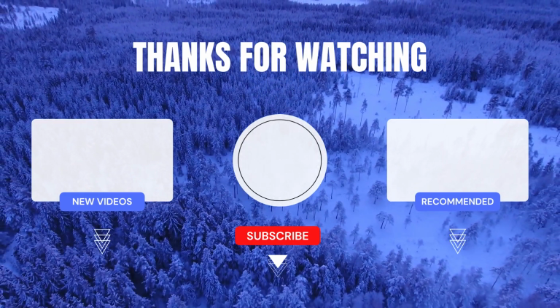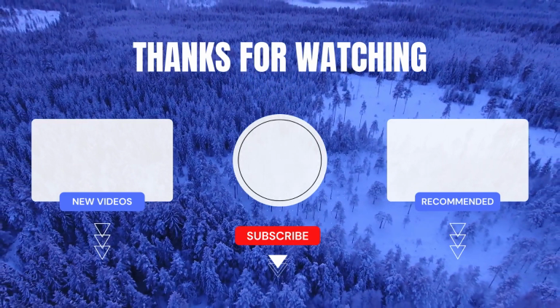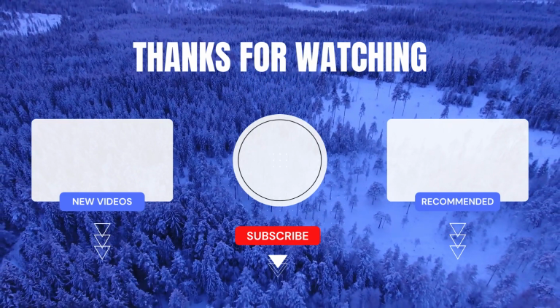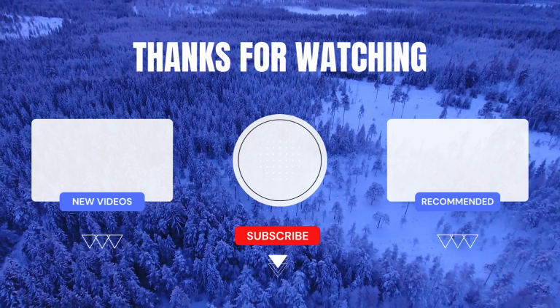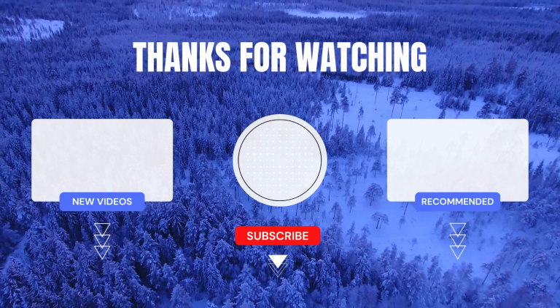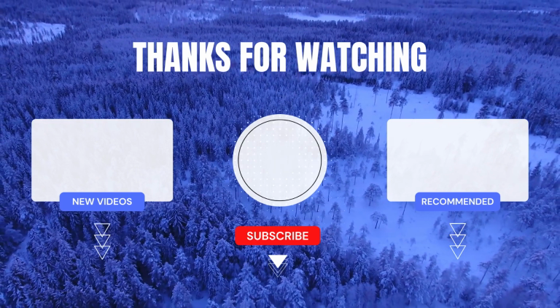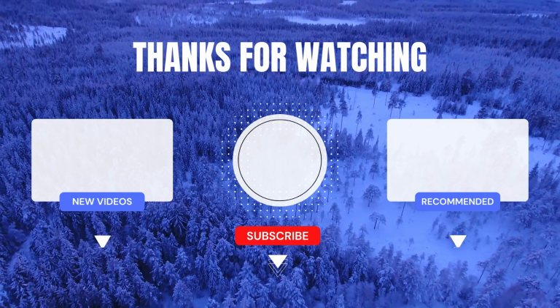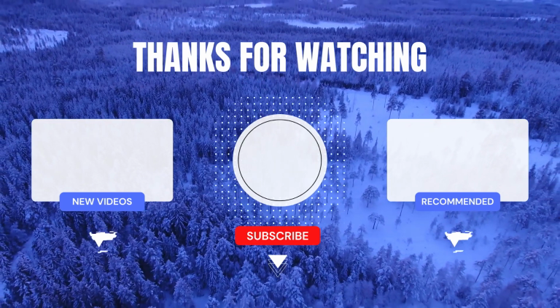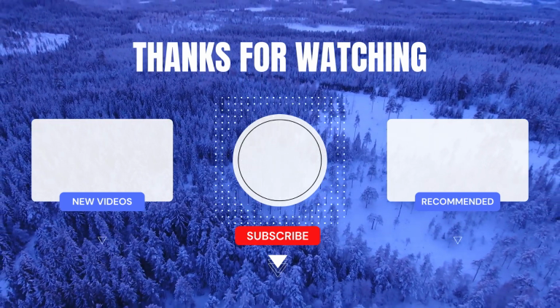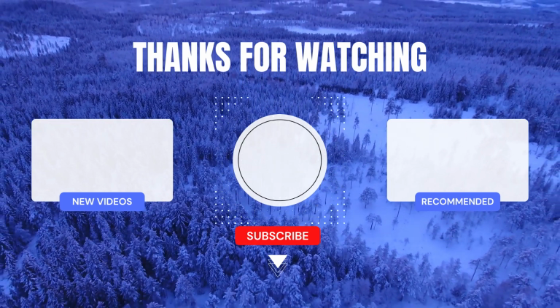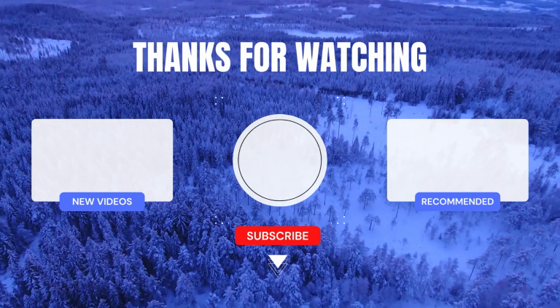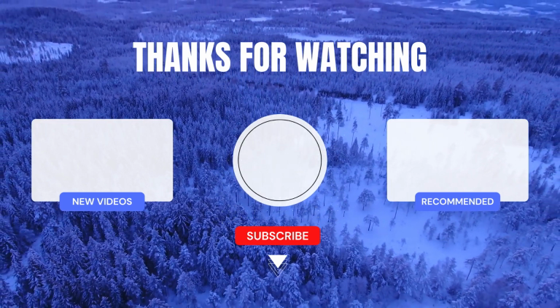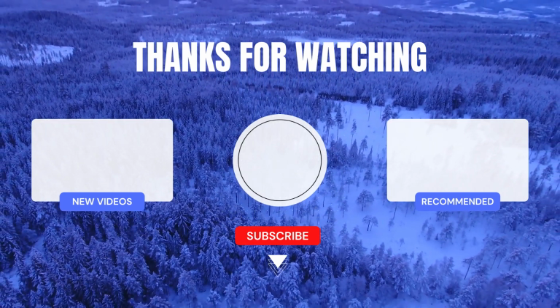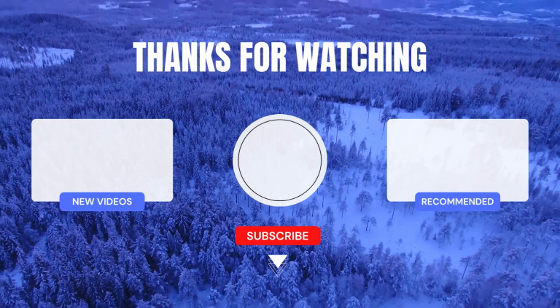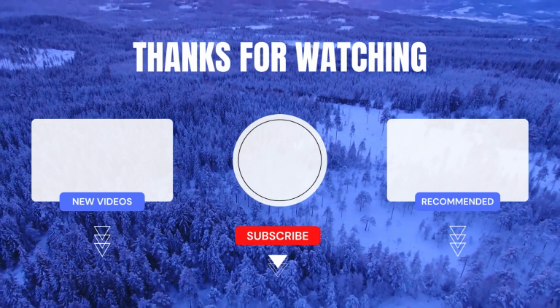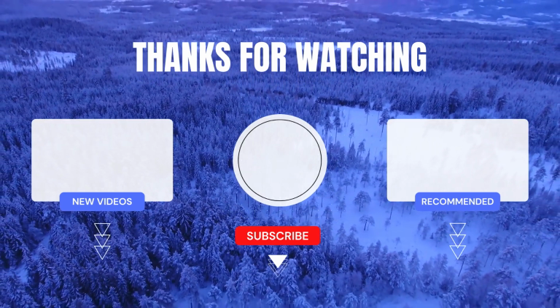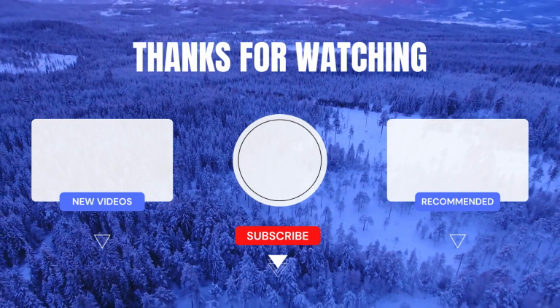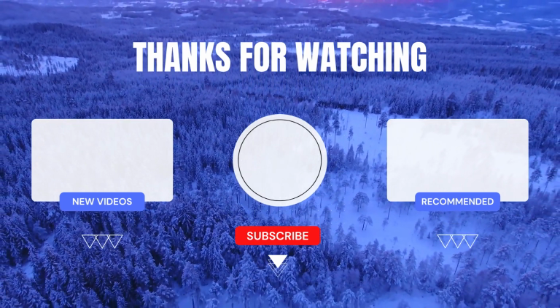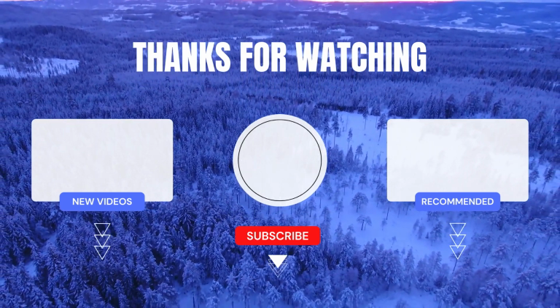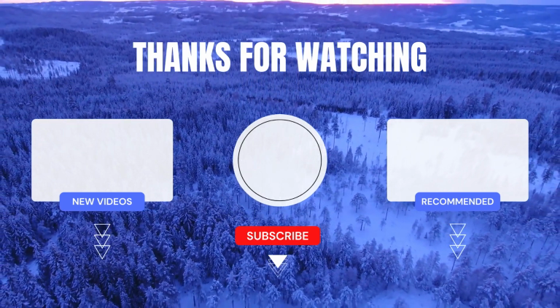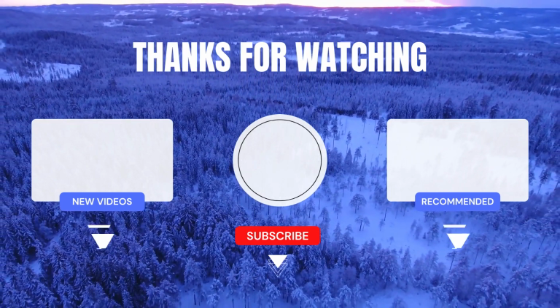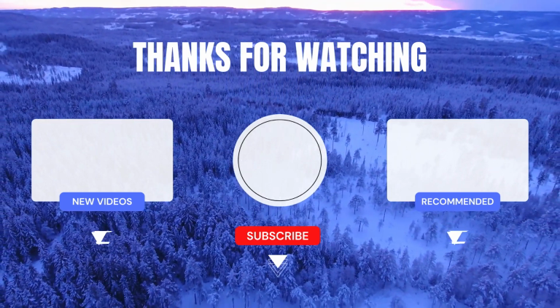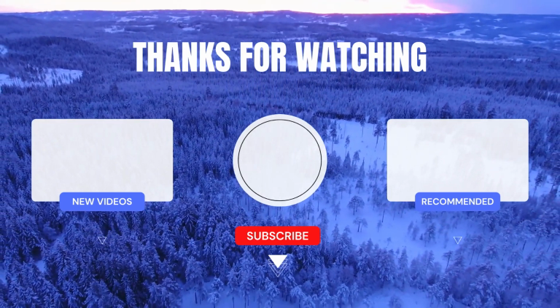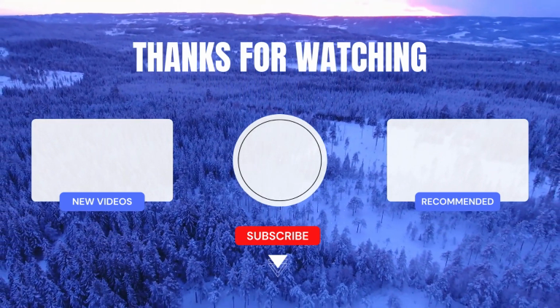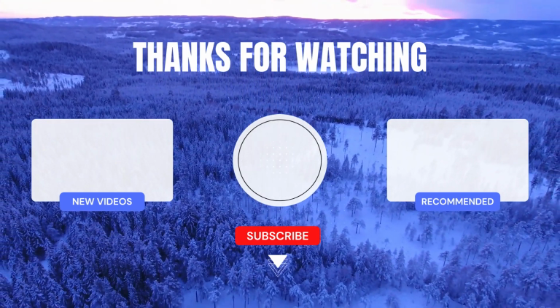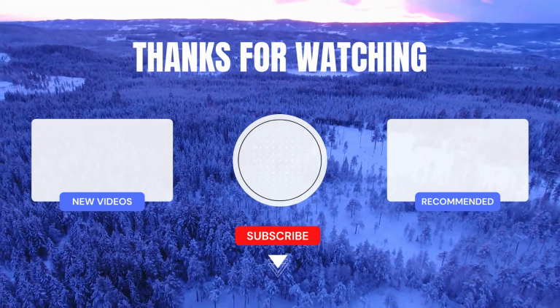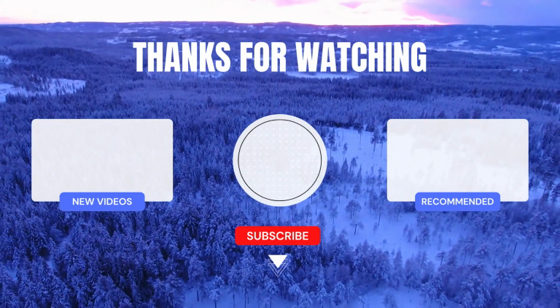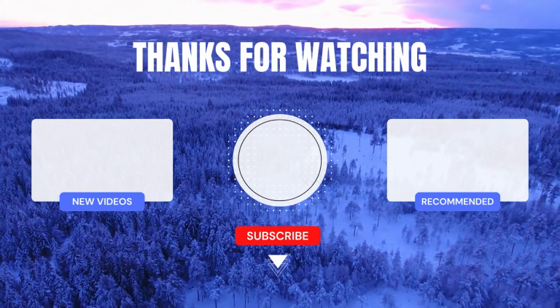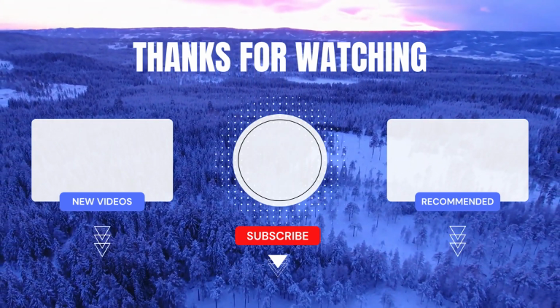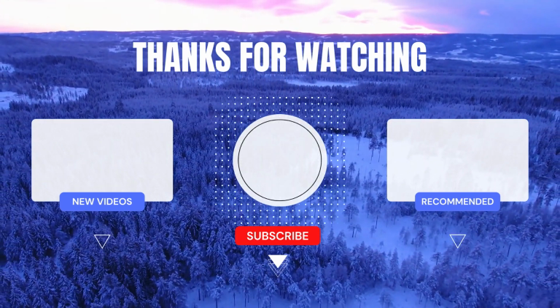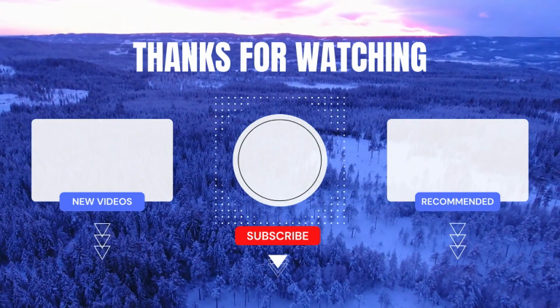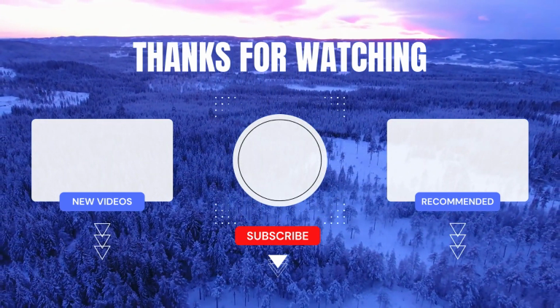Tell us in the comments section what topic you want us to cover next. See you in the next video!